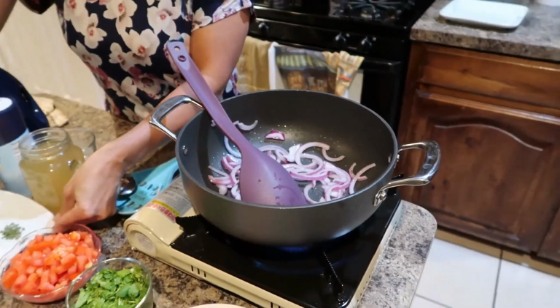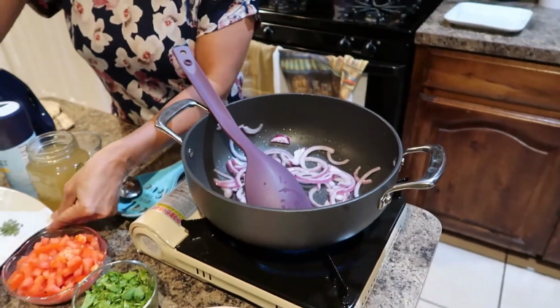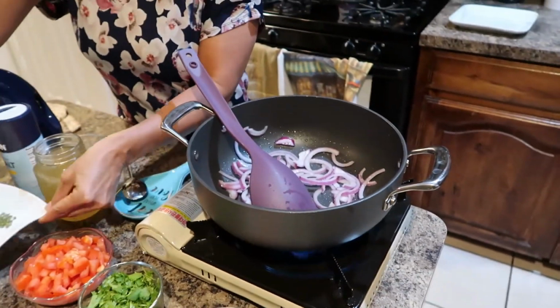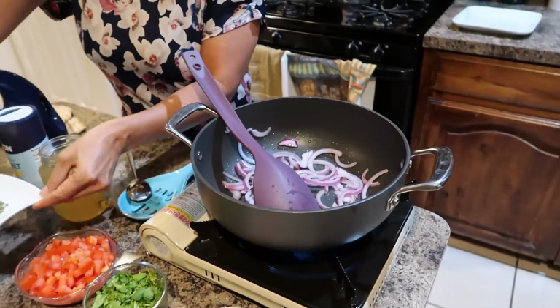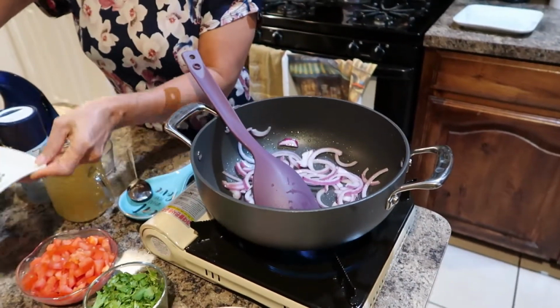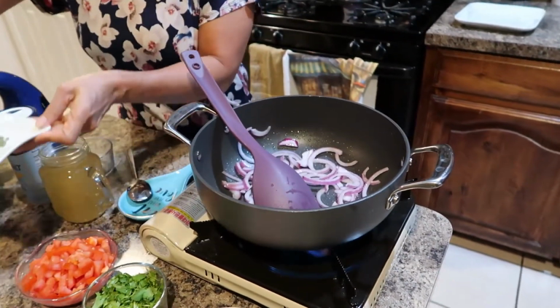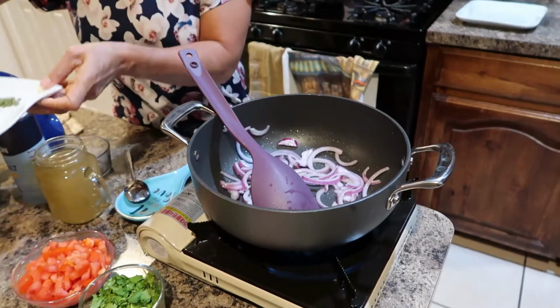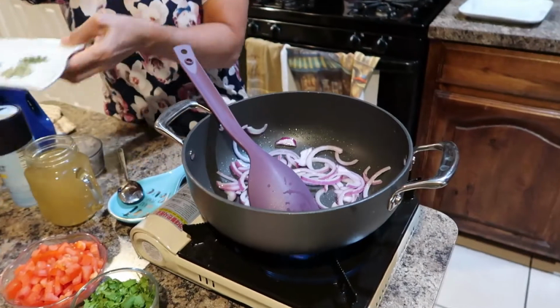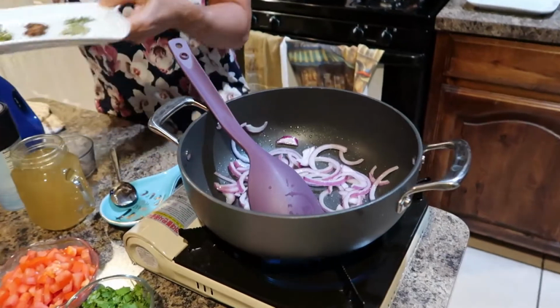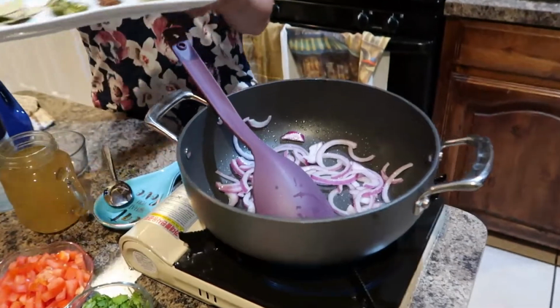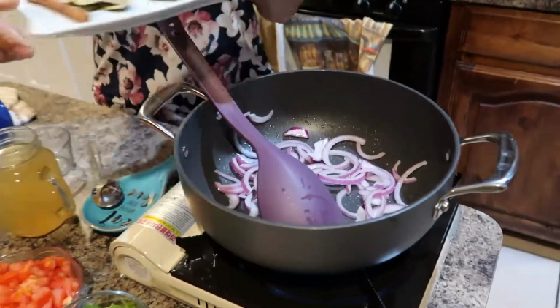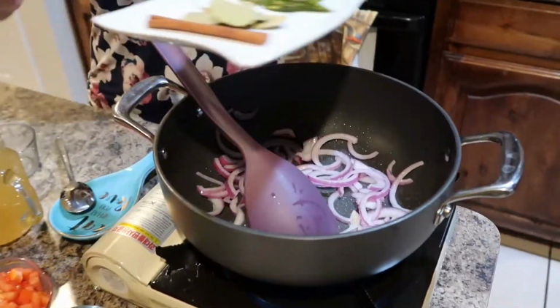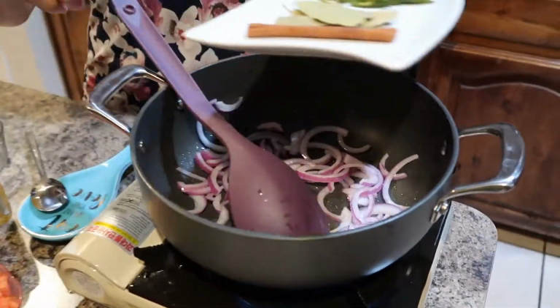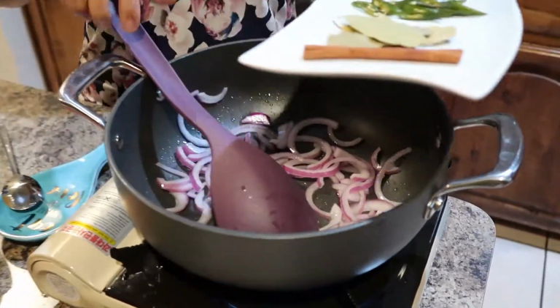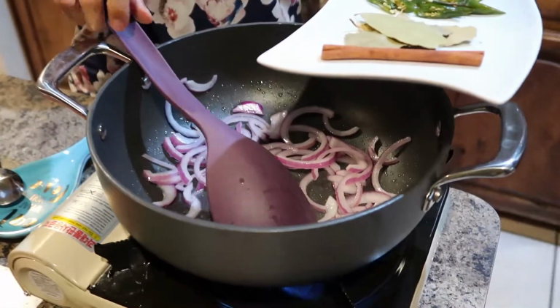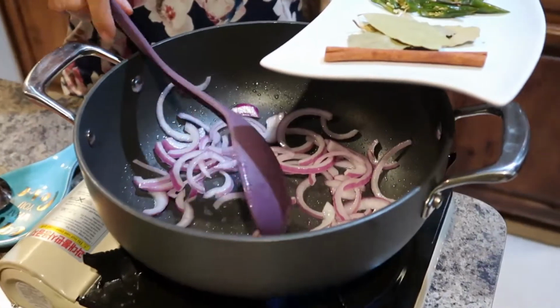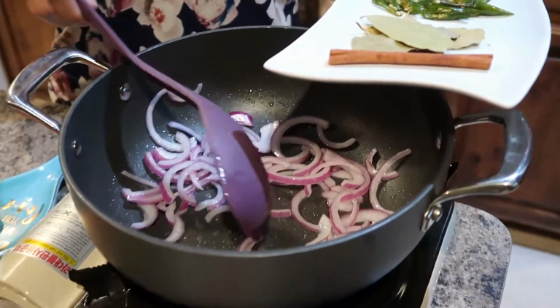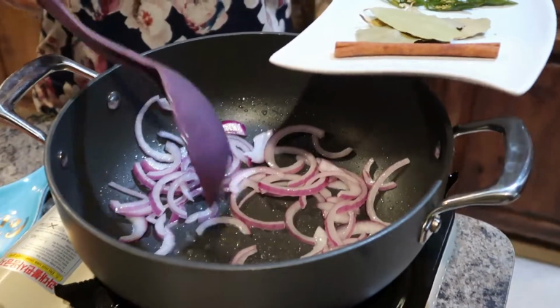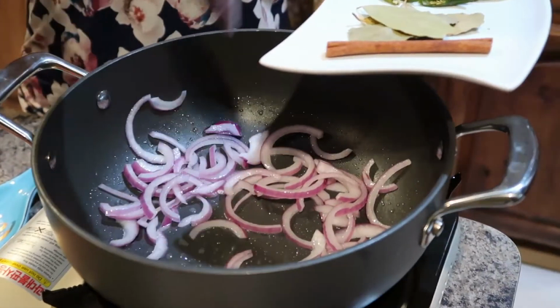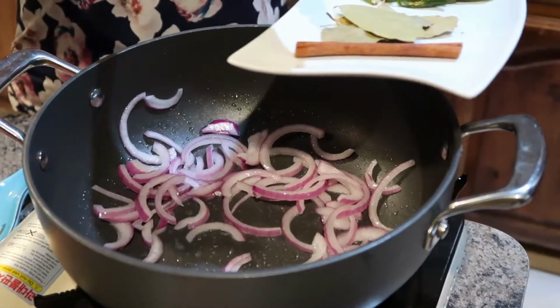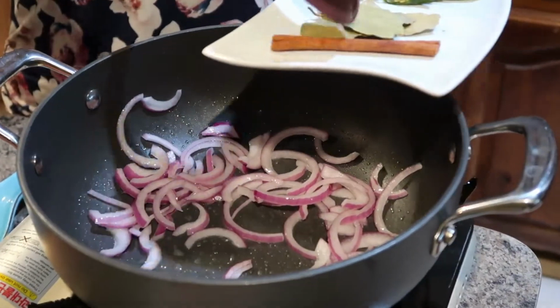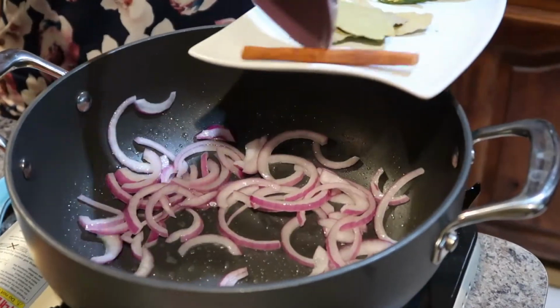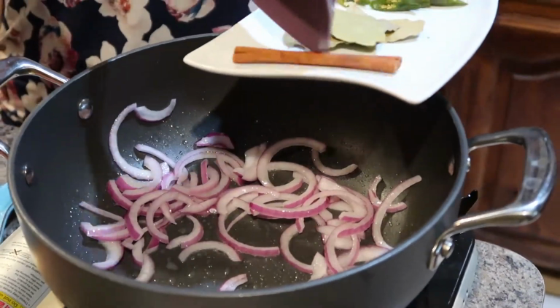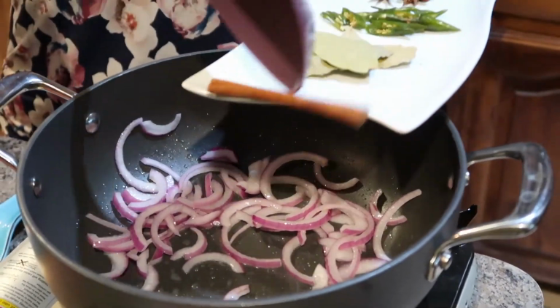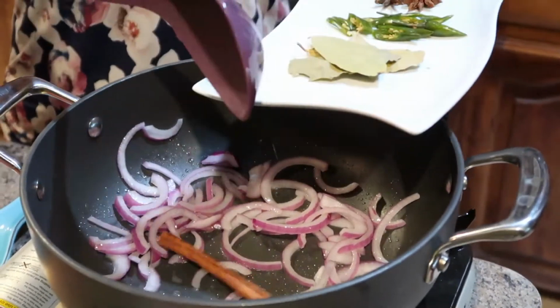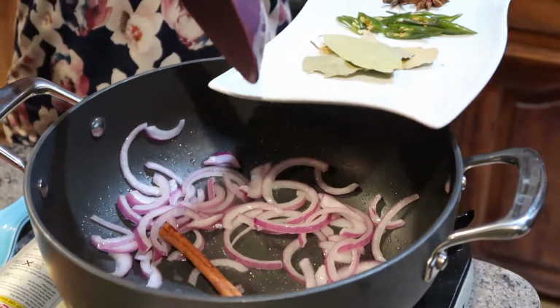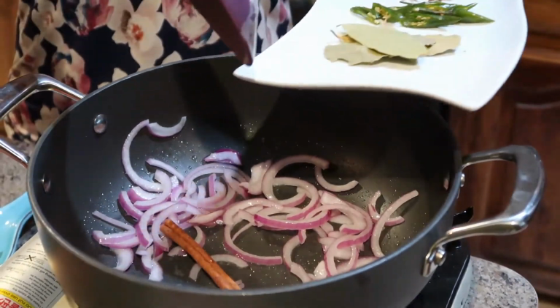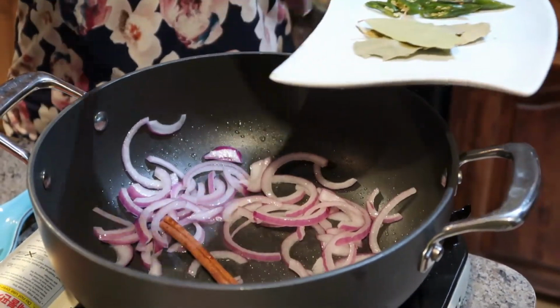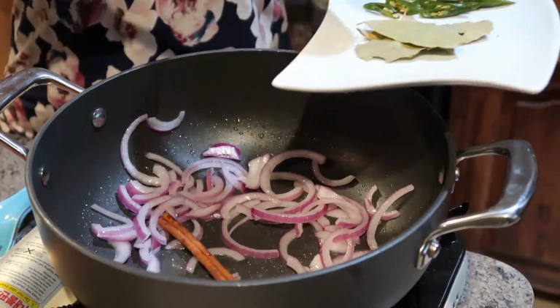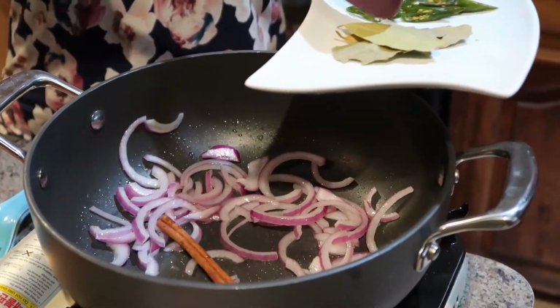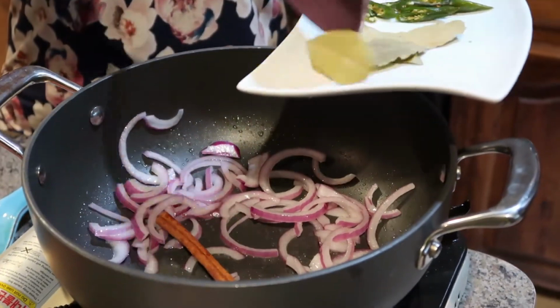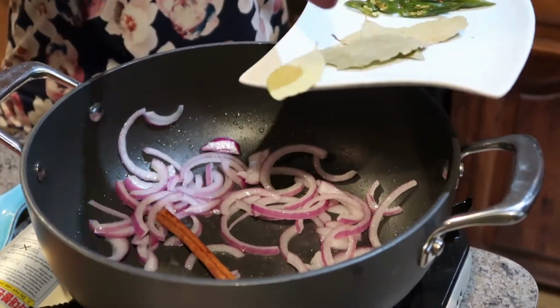I'm going to need a second with all the beans. I will keep it for a few minutes. I'm going to start making the egg. I'm going to use the egg, mix it in, and cook it. They'll mix well.